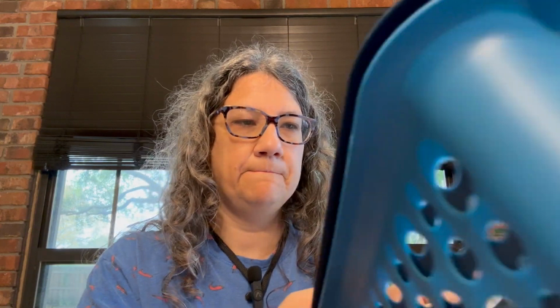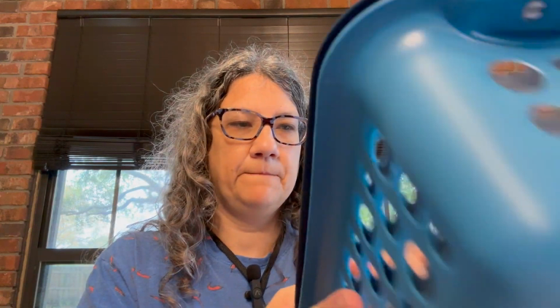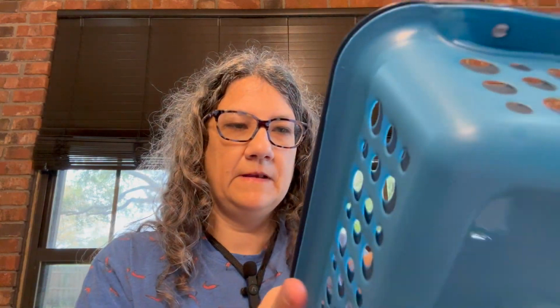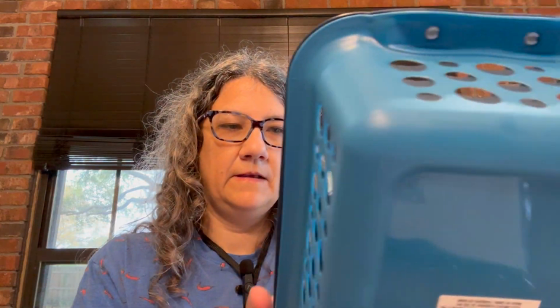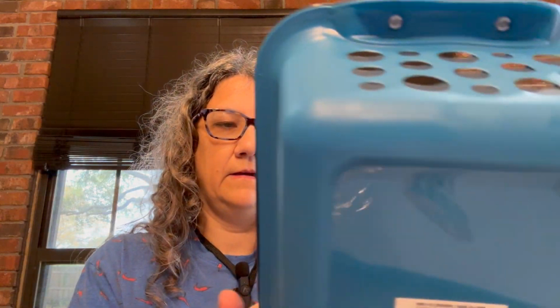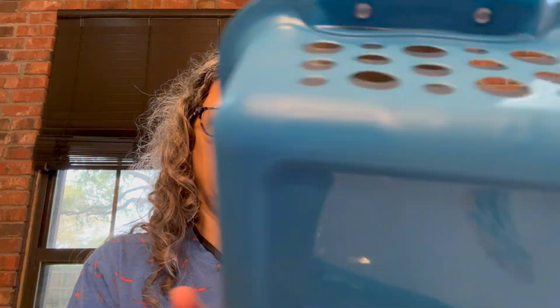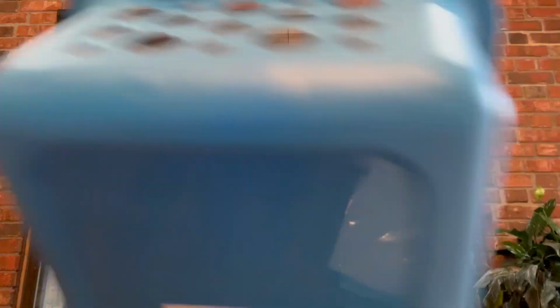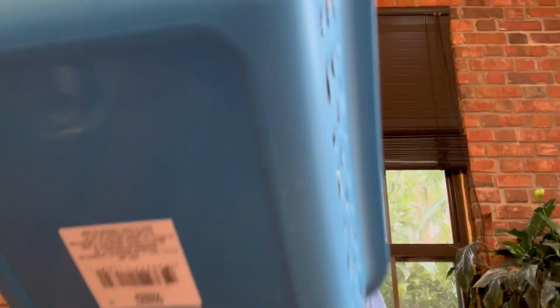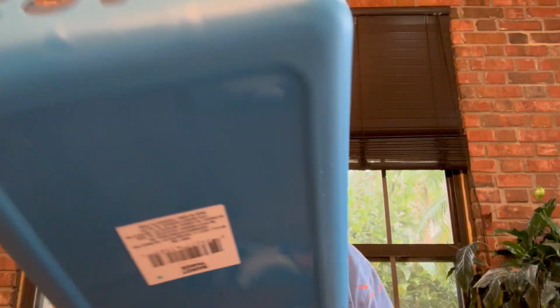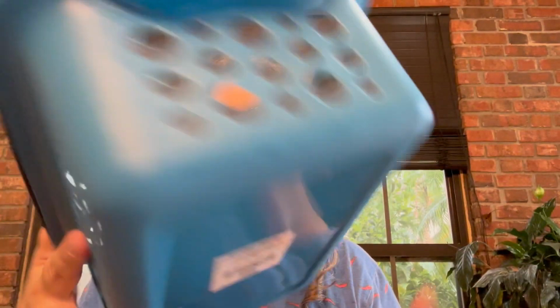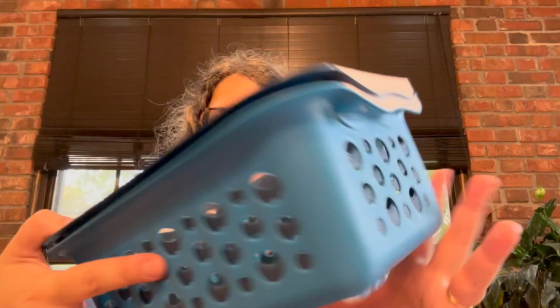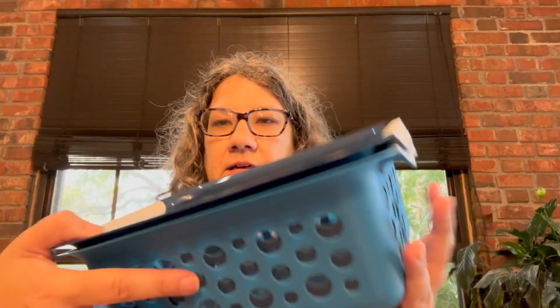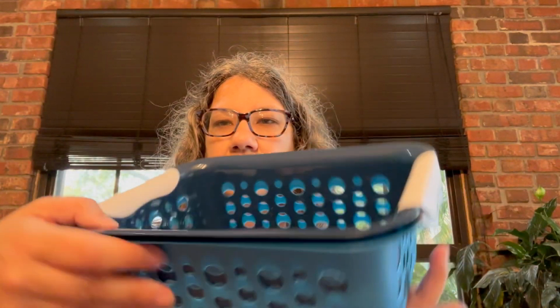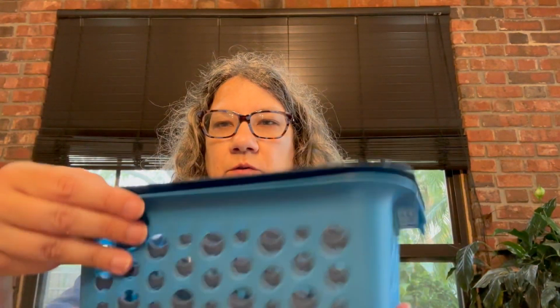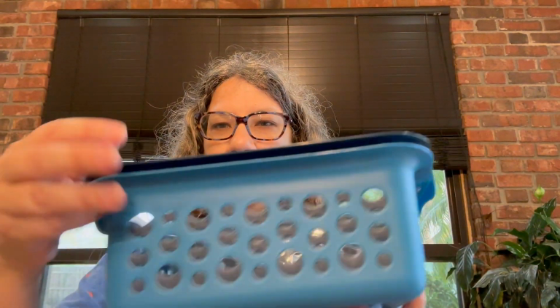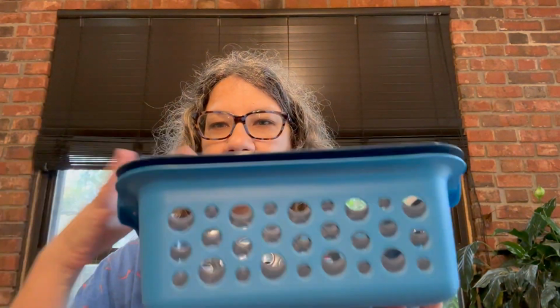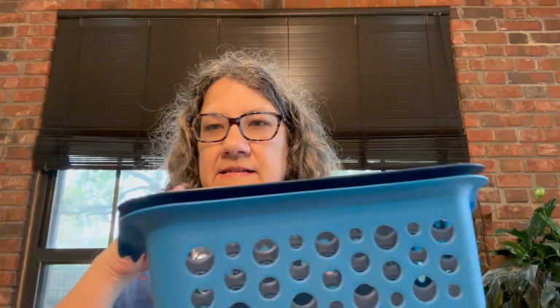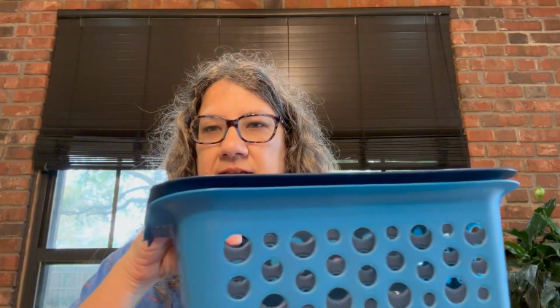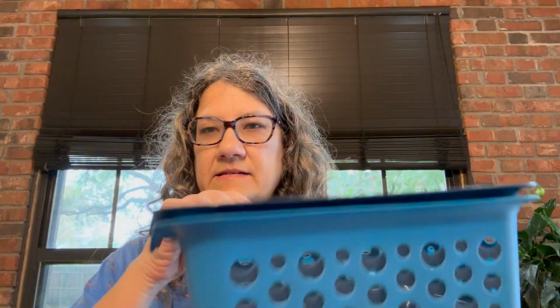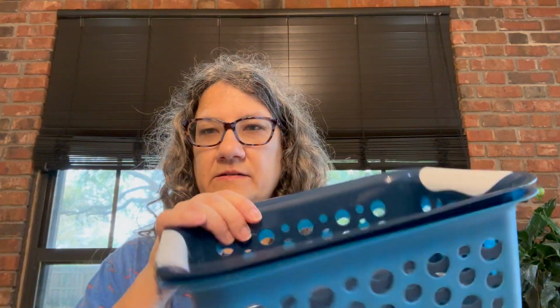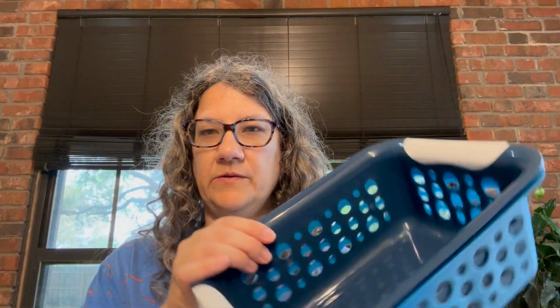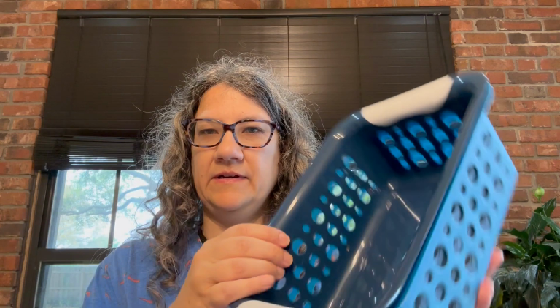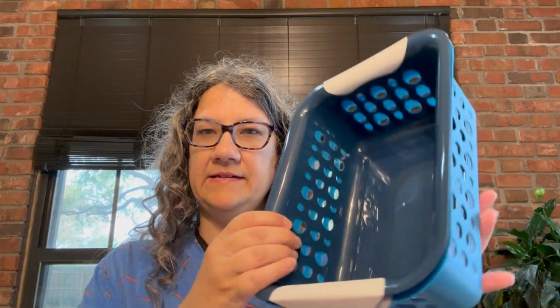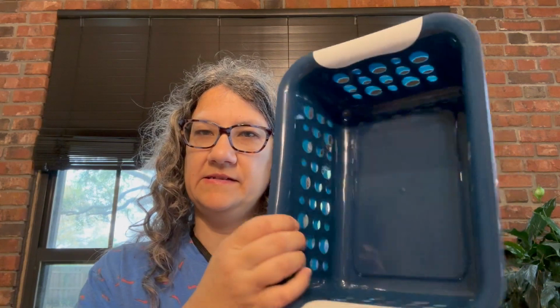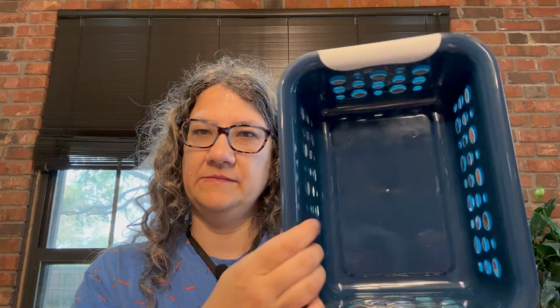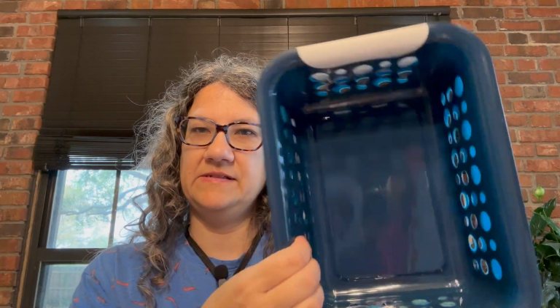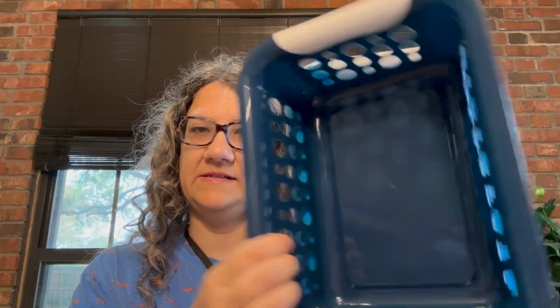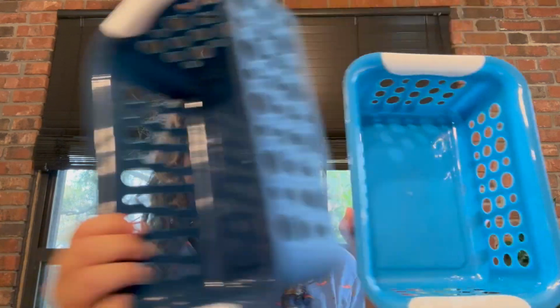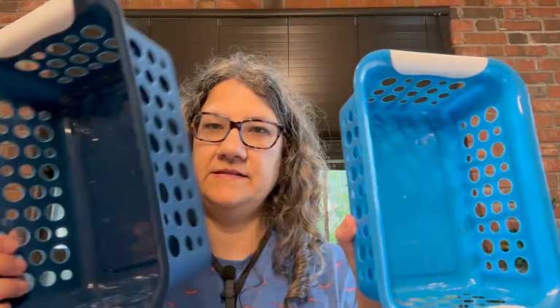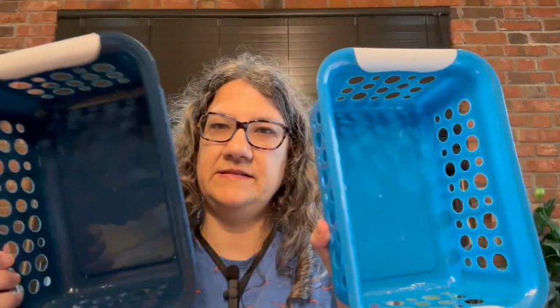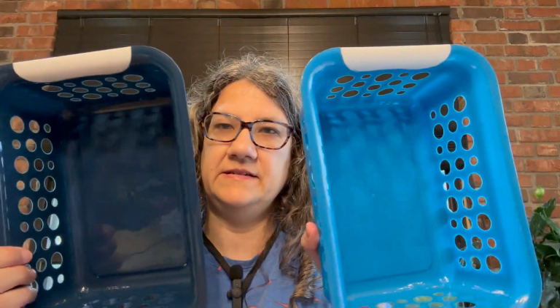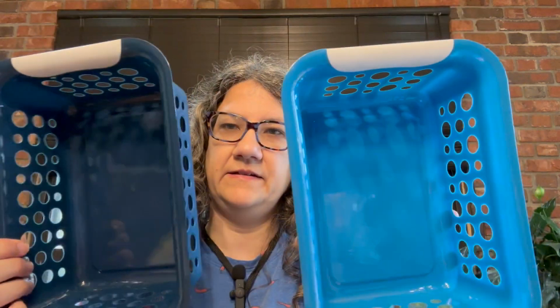I got more baskets to organize some stuff.